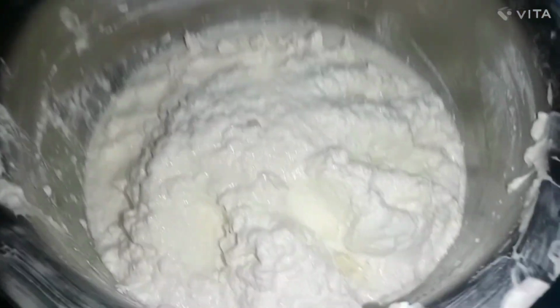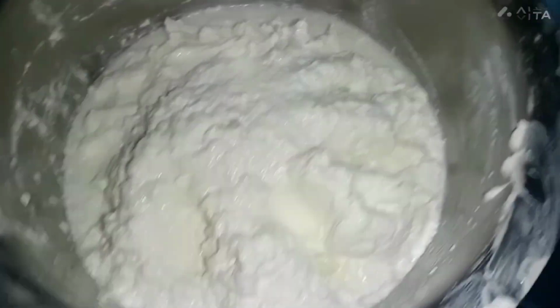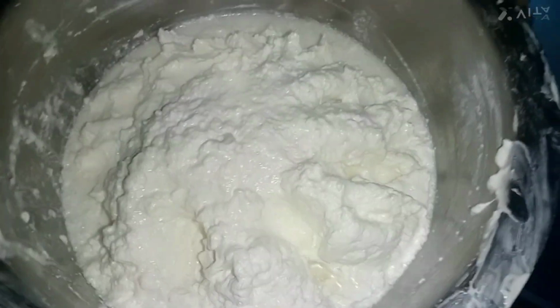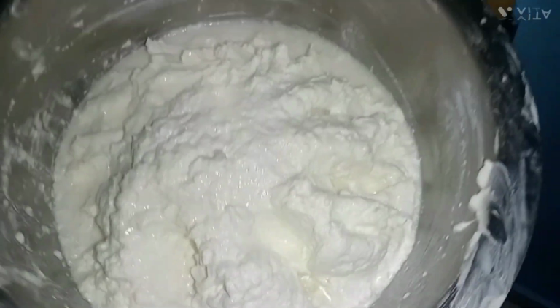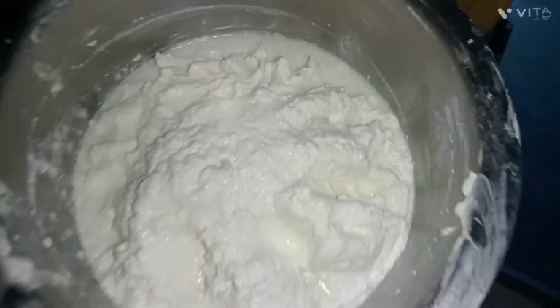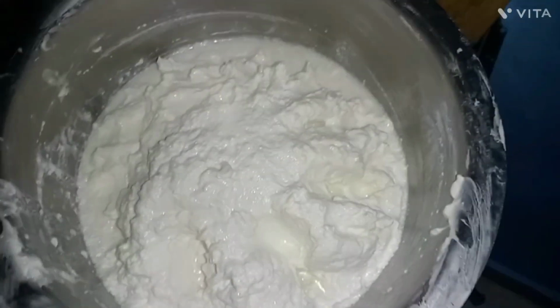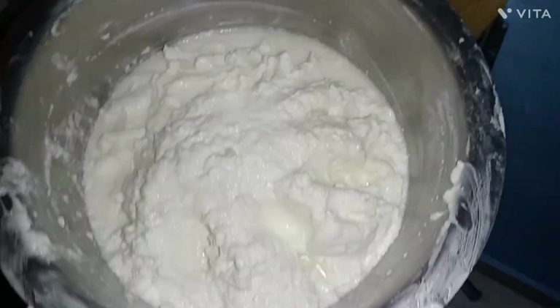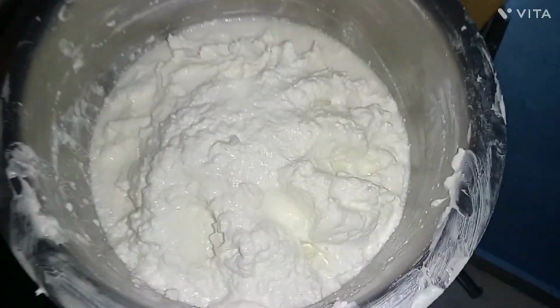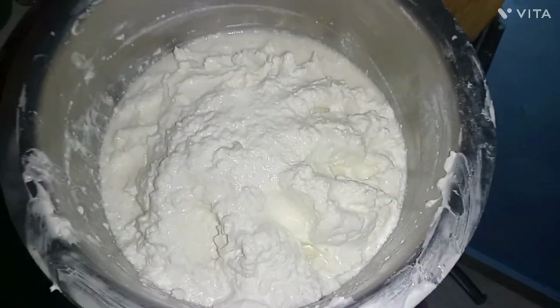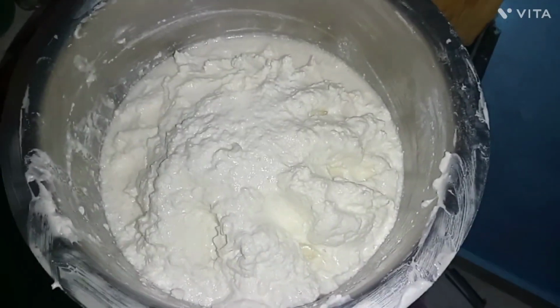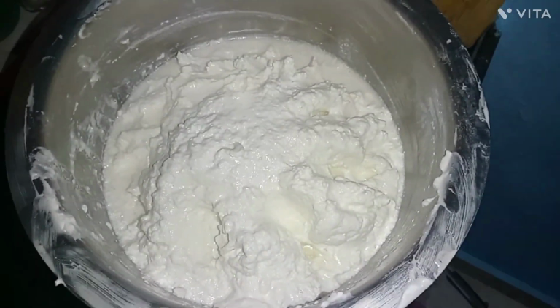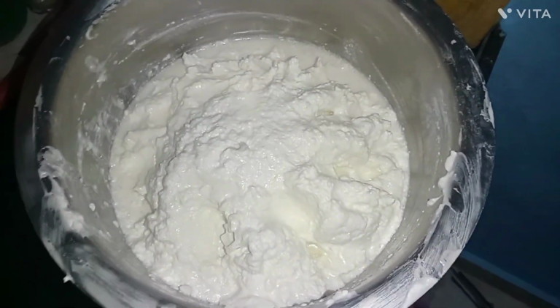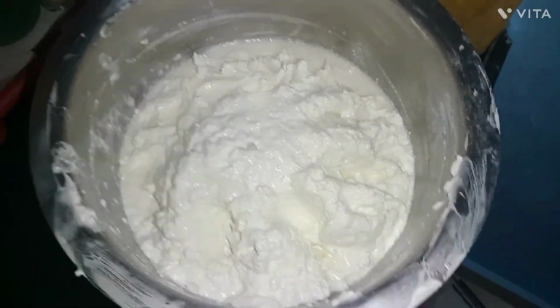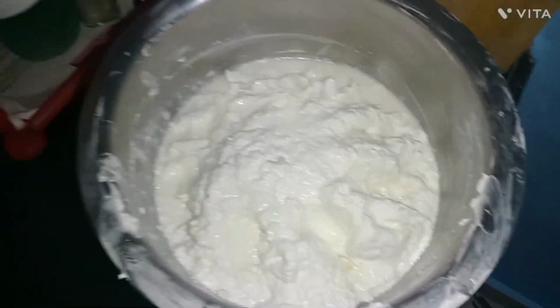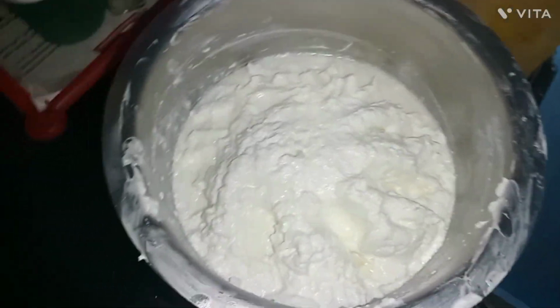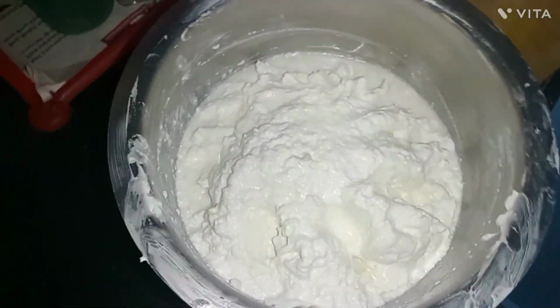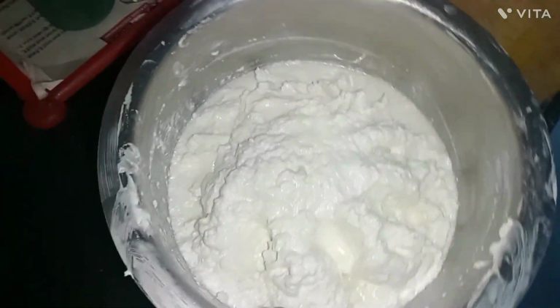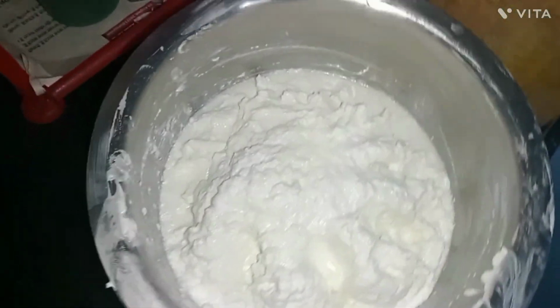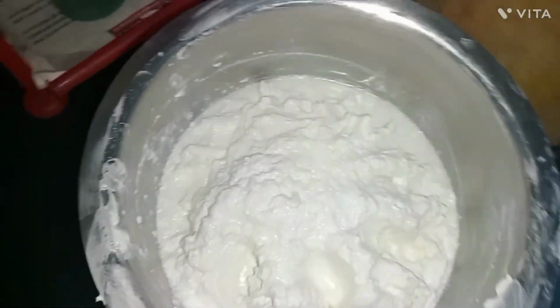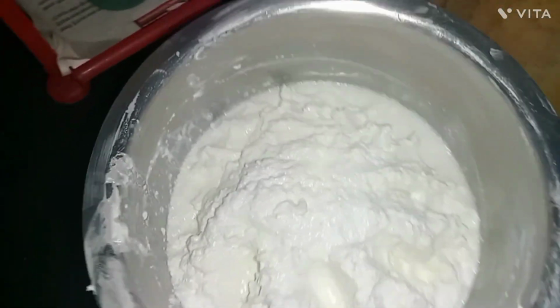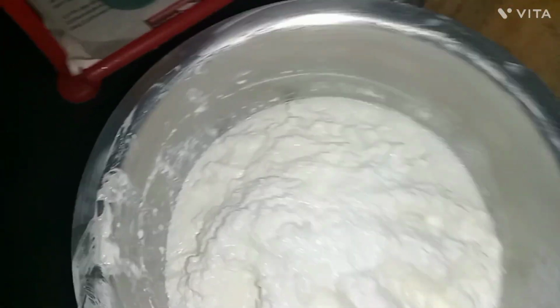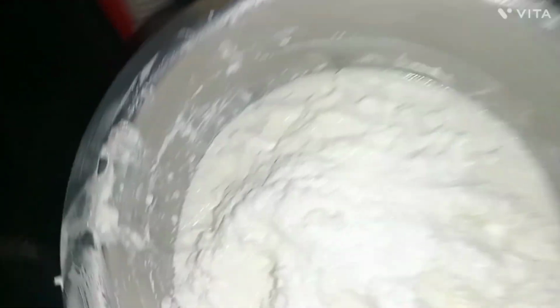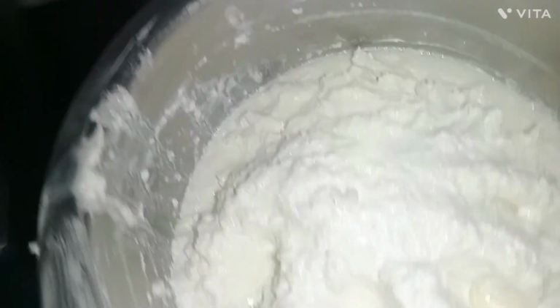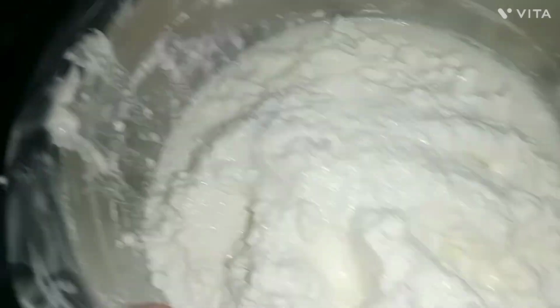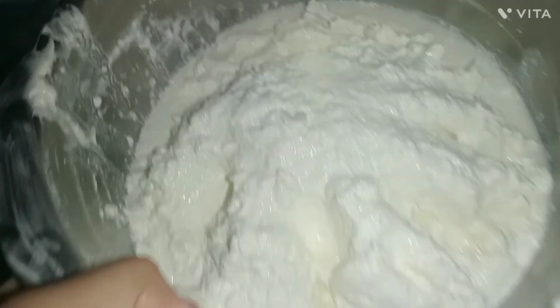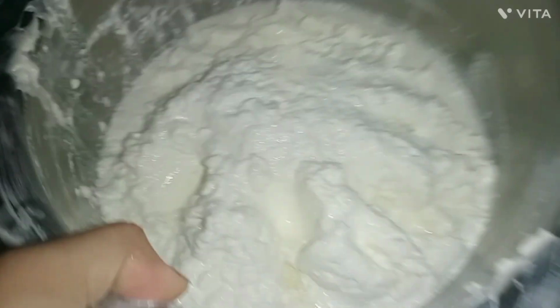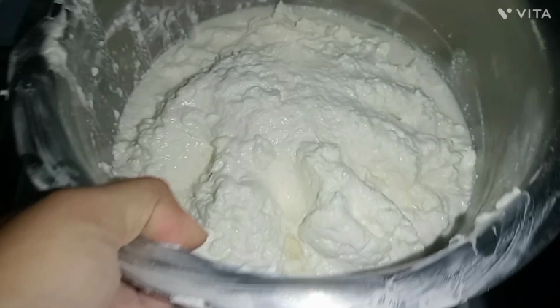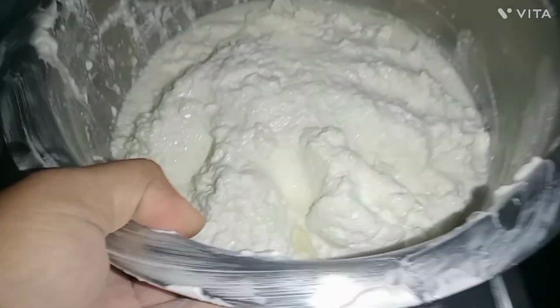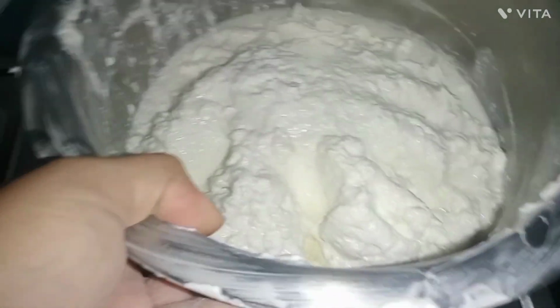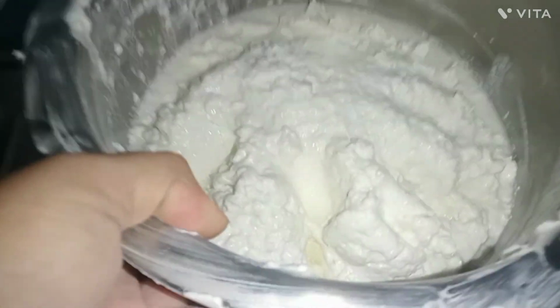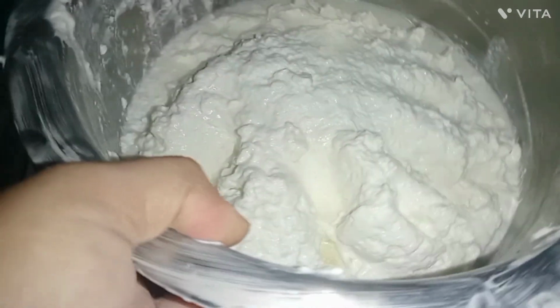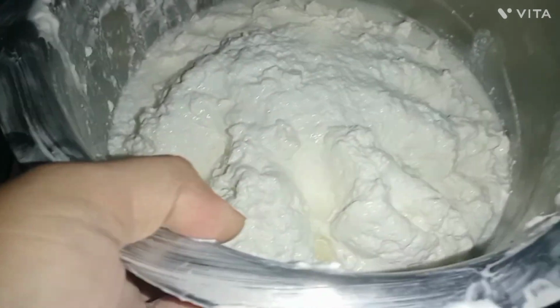Hello, good morning everyone. I am going to make this Ghee. This is almost one month. I have removed it and I am going to put it on the gas.